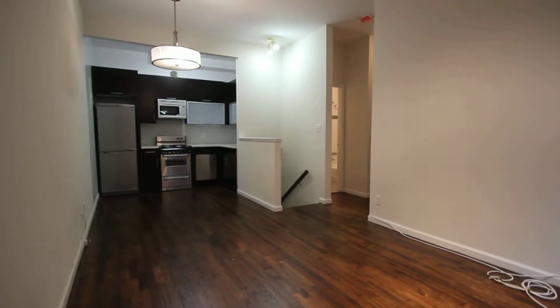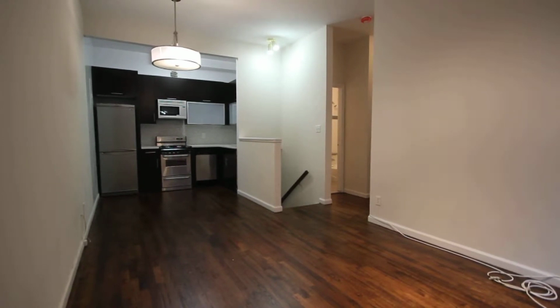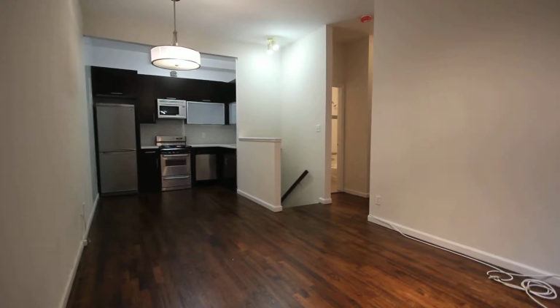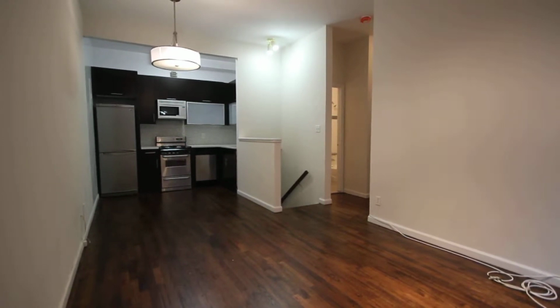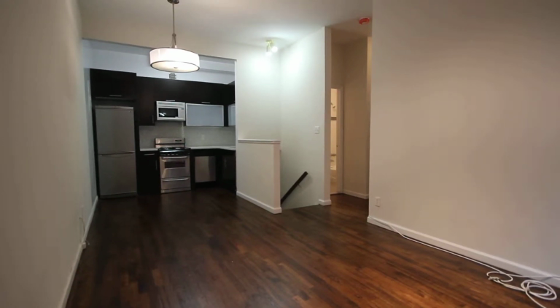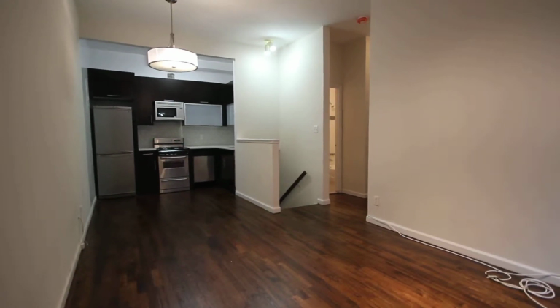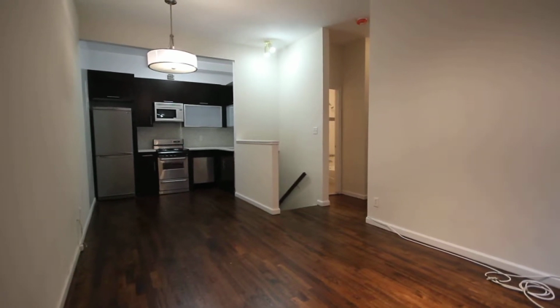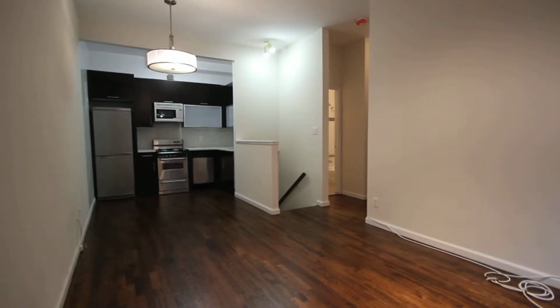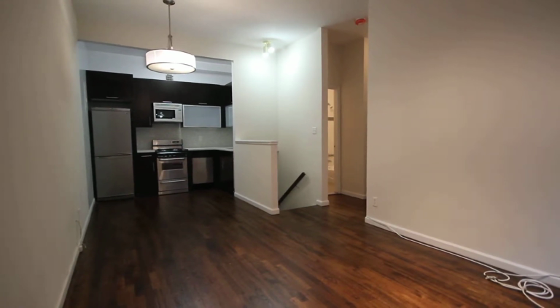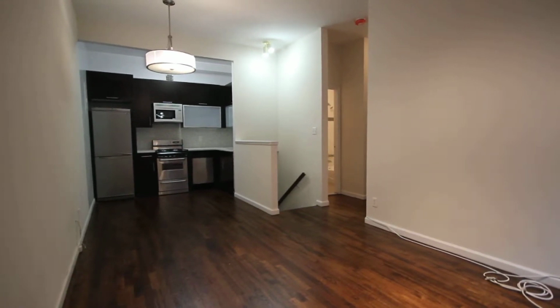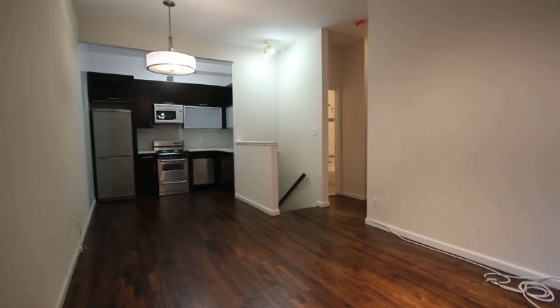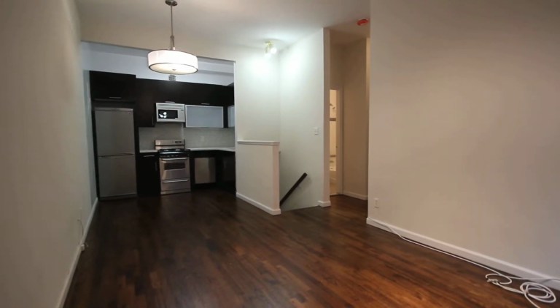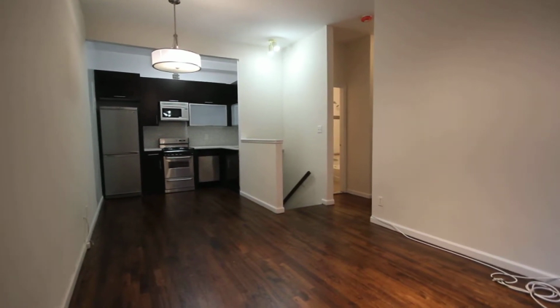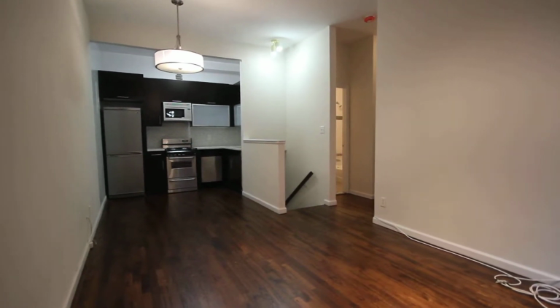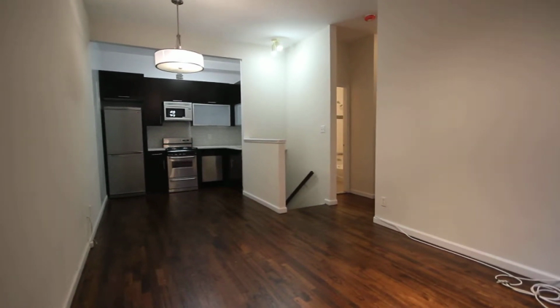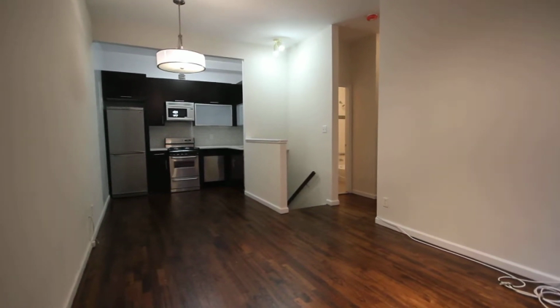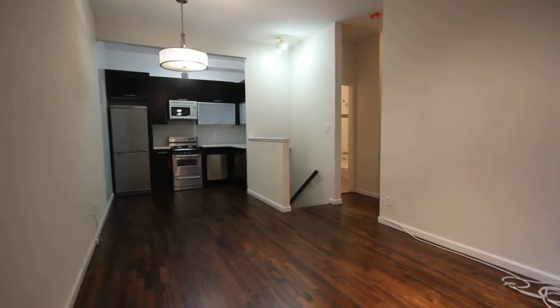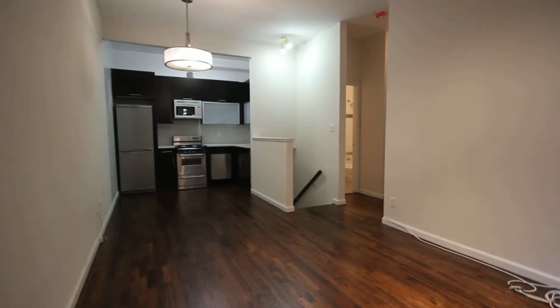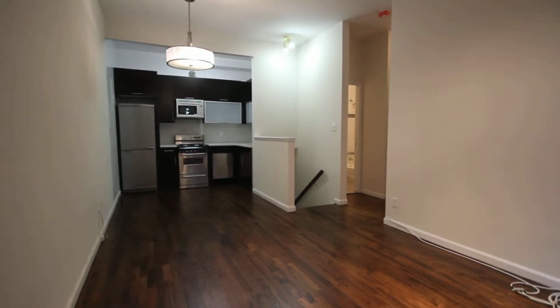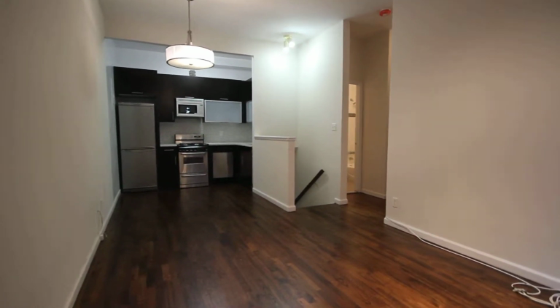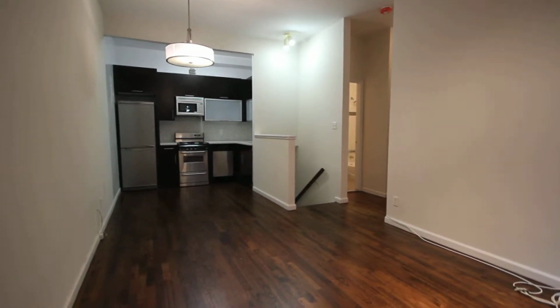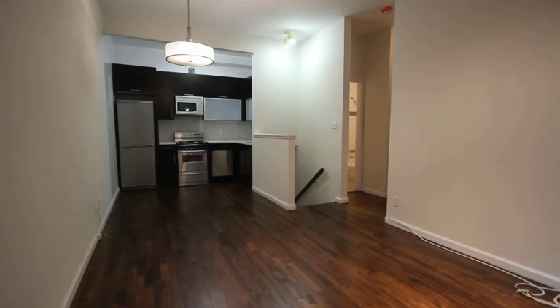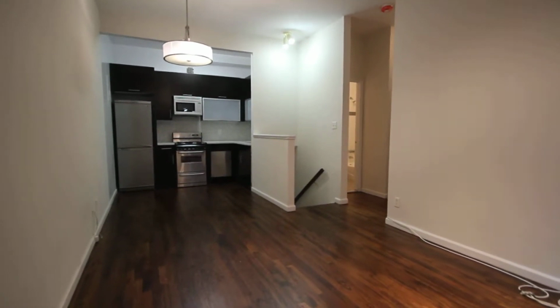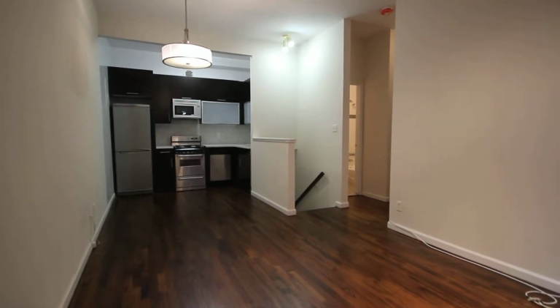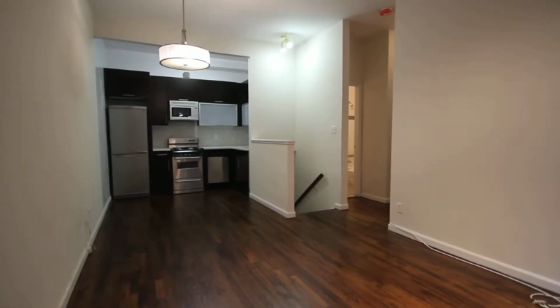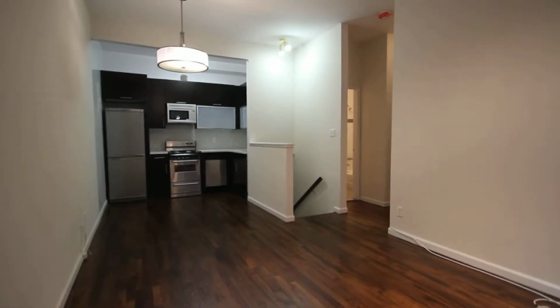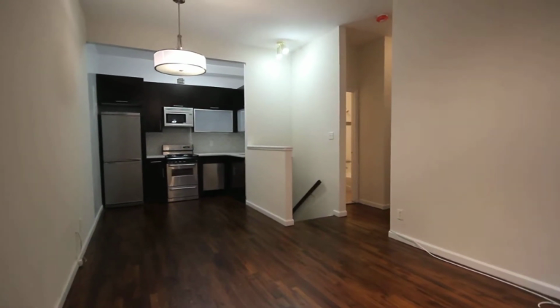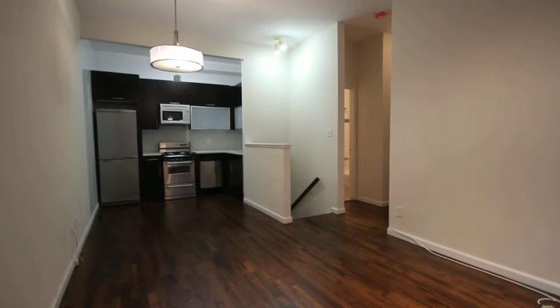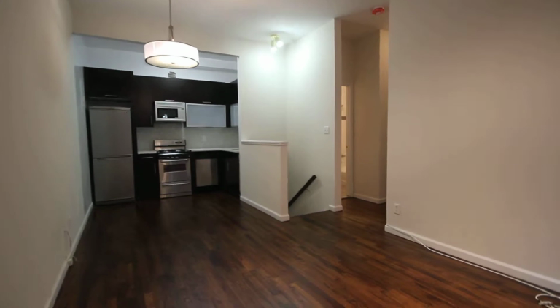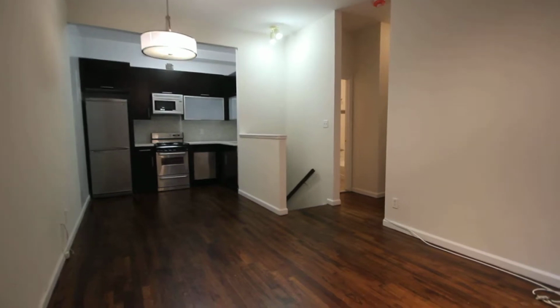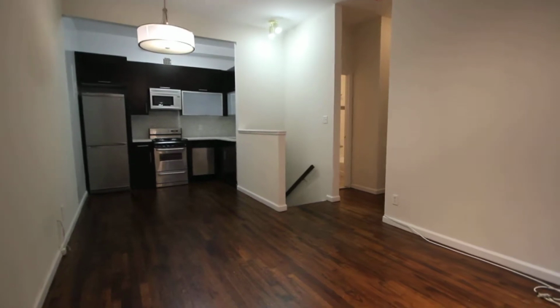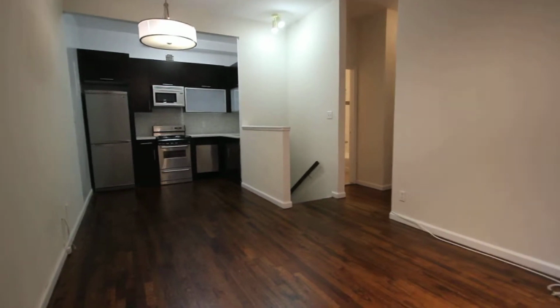This is a duplex one-bedroom with a rec room at 237 East 24th Street.